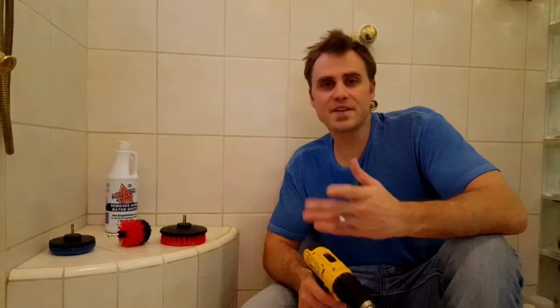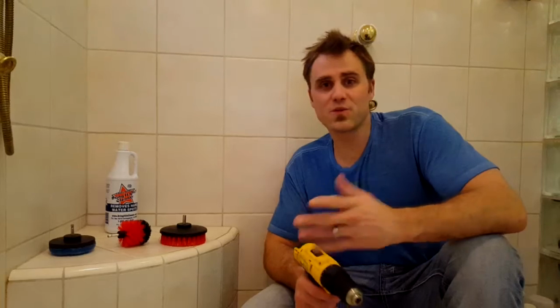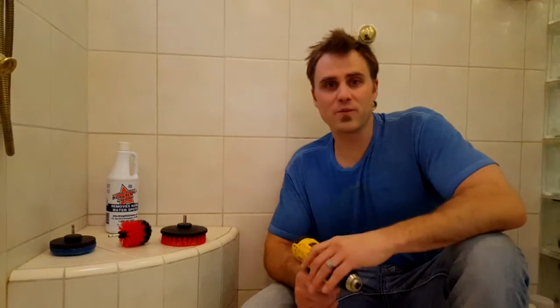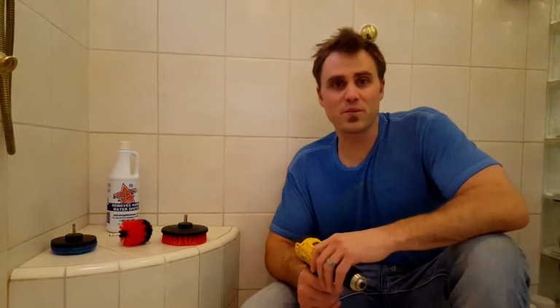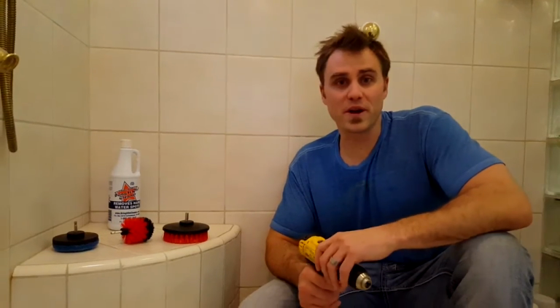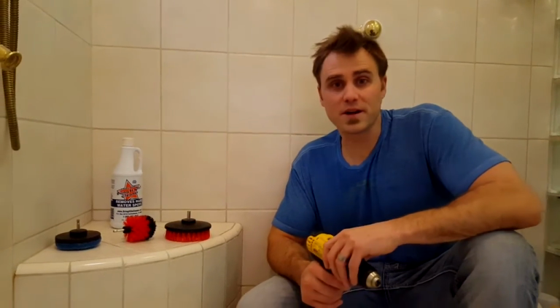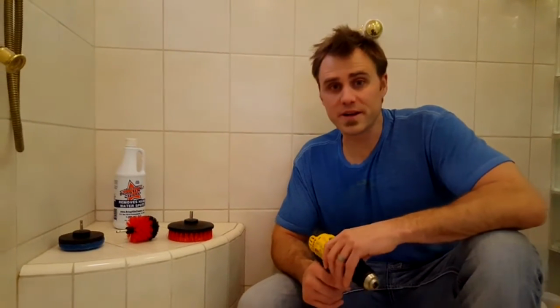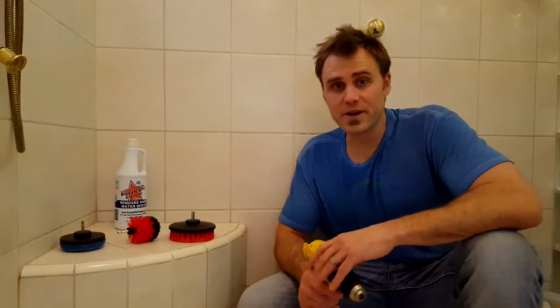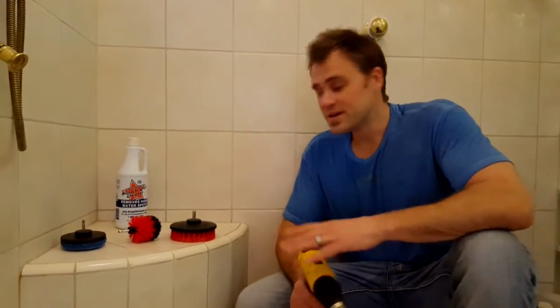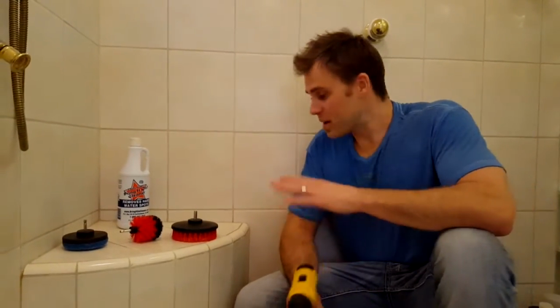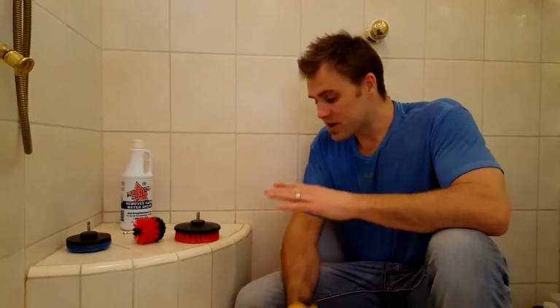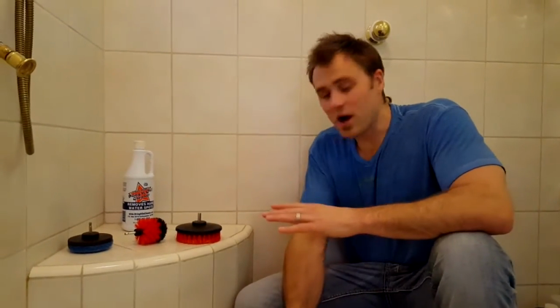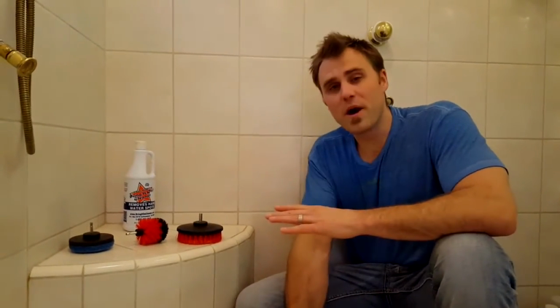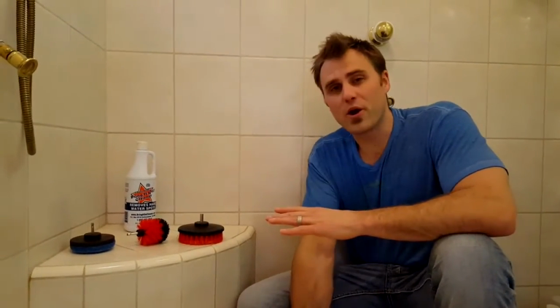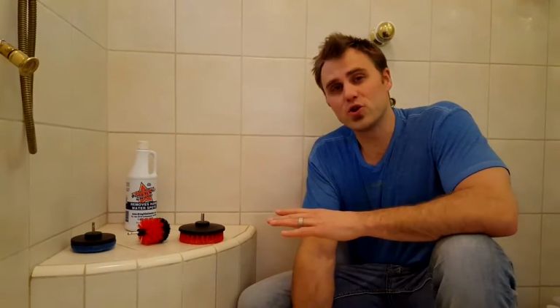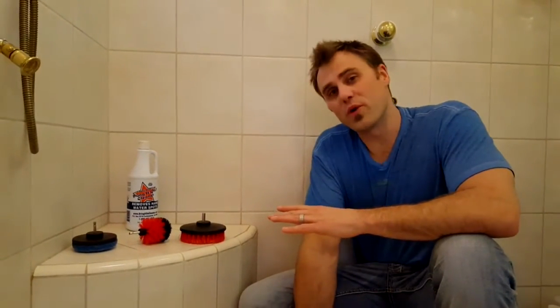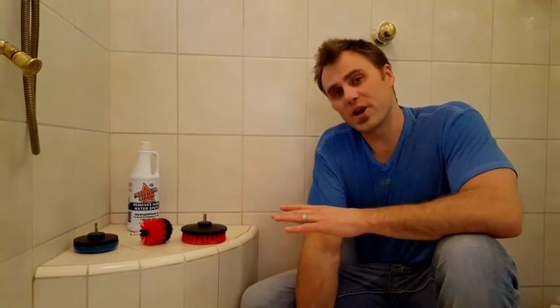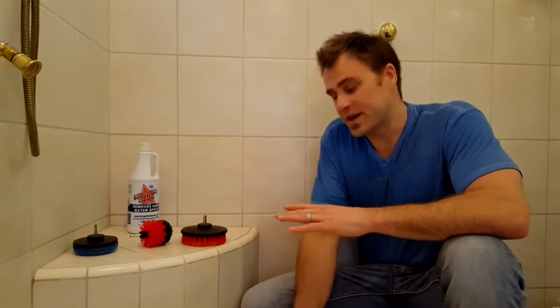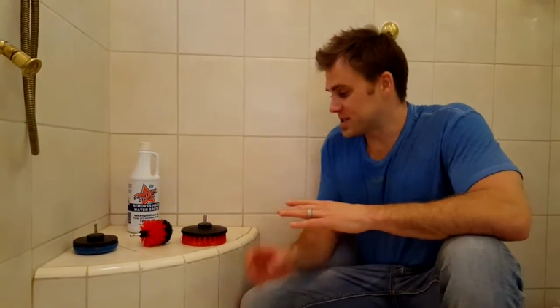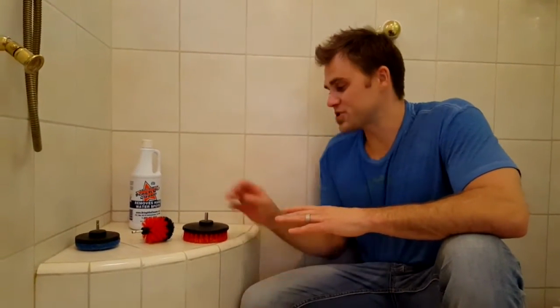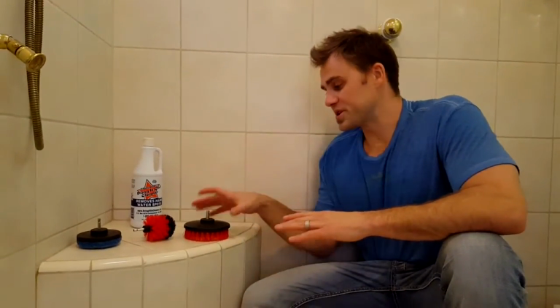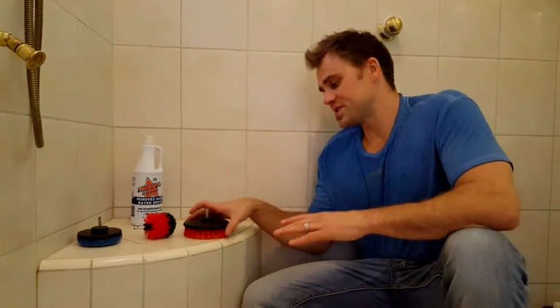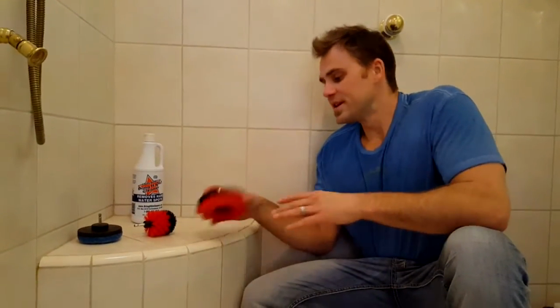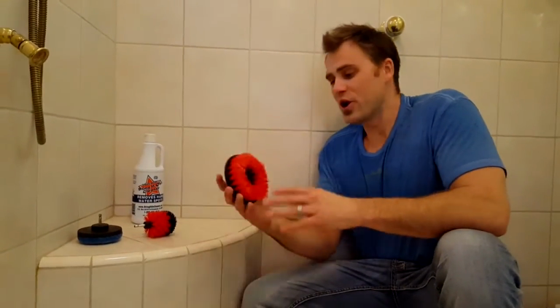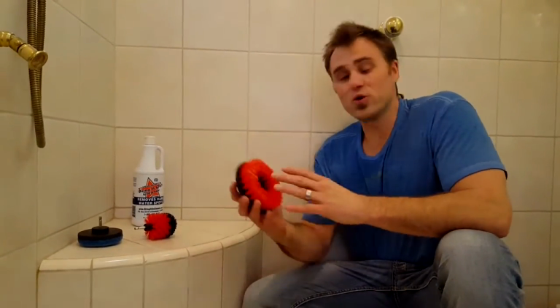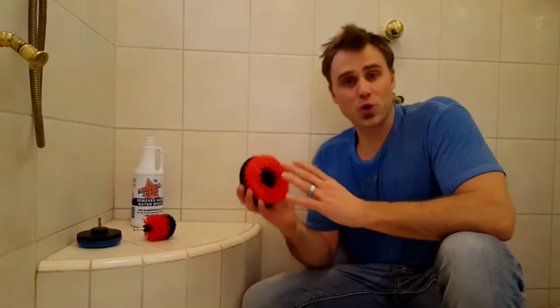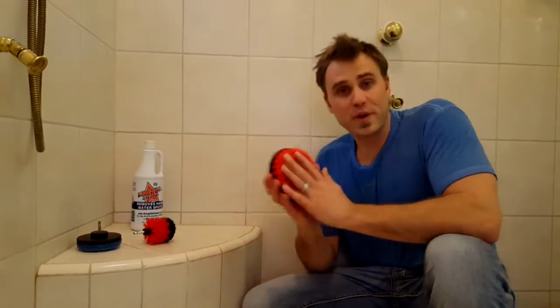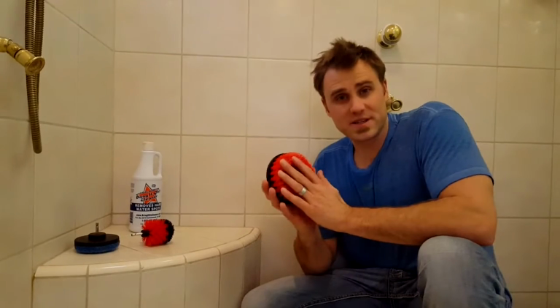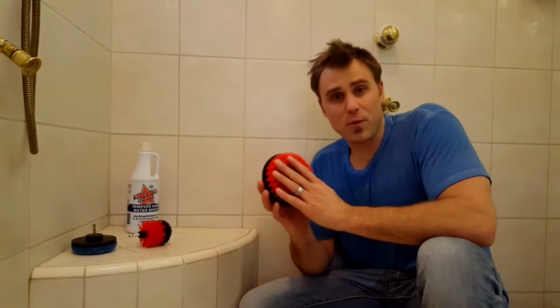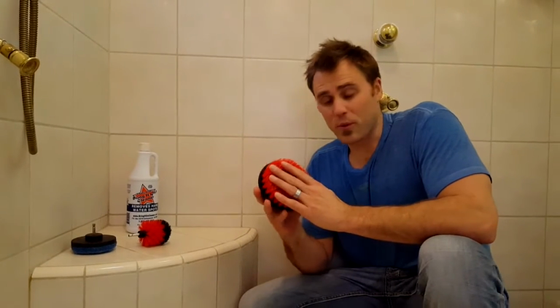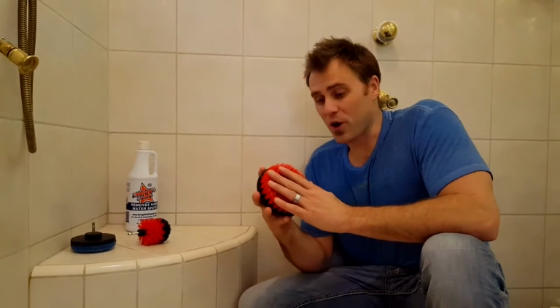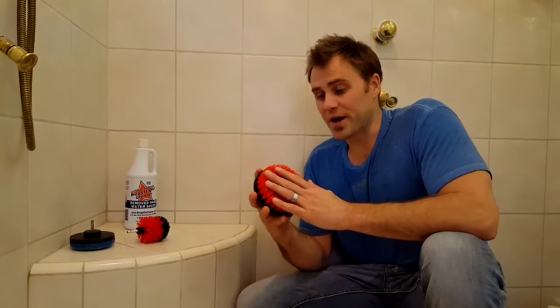This is Ryan with the Bring It On Cleaner. Today we're going to talk about our new Bring It On accessories and our new drill bits that come with our product.